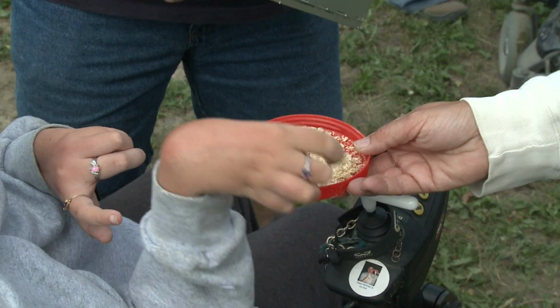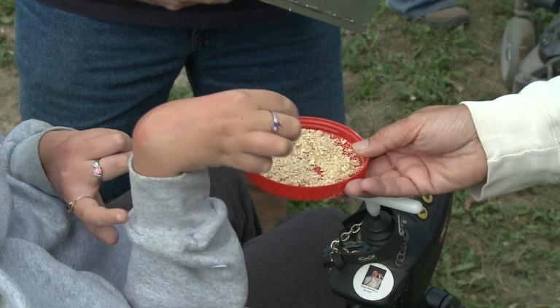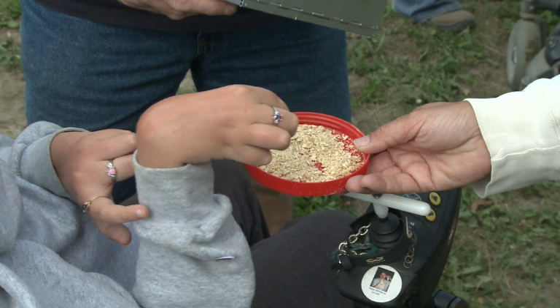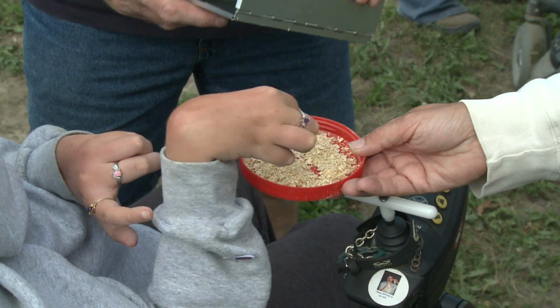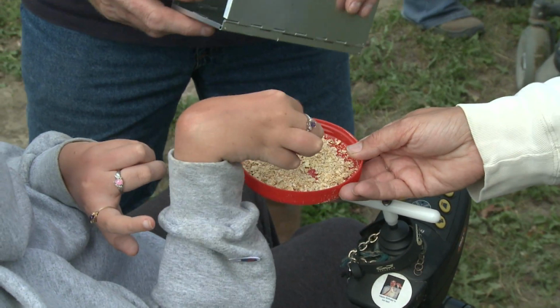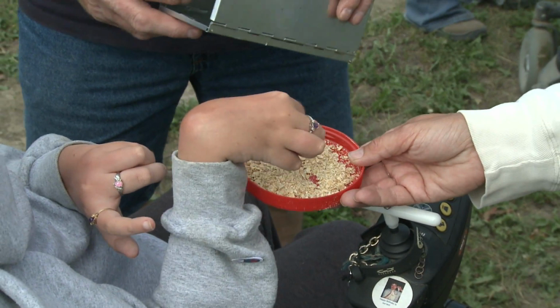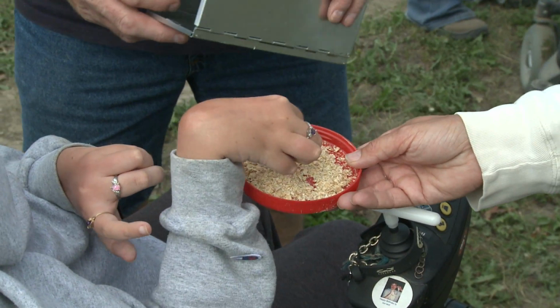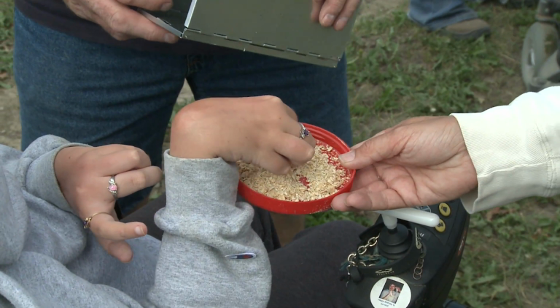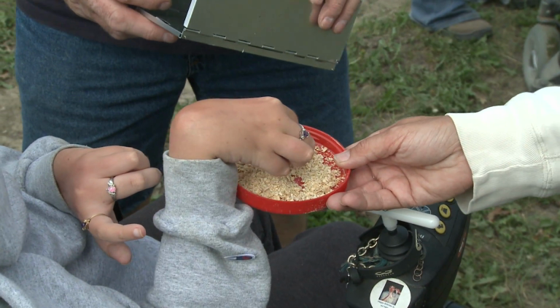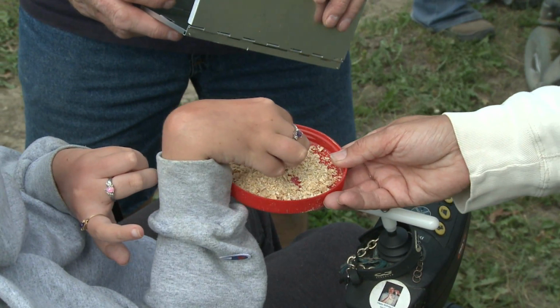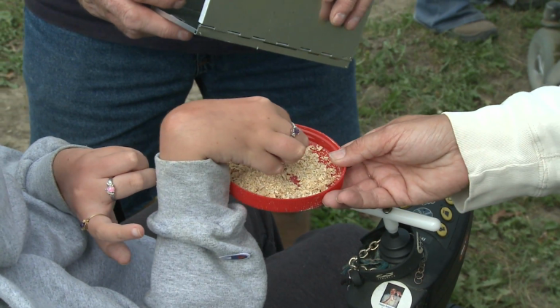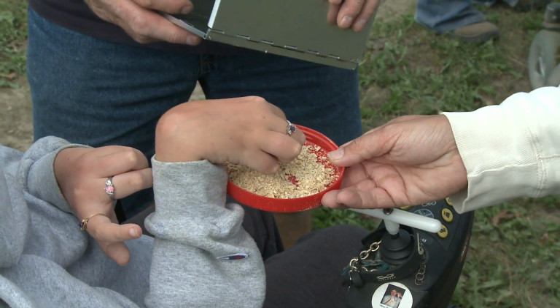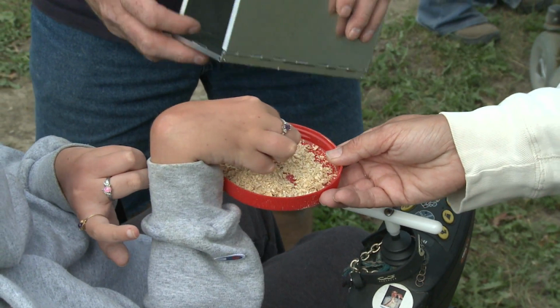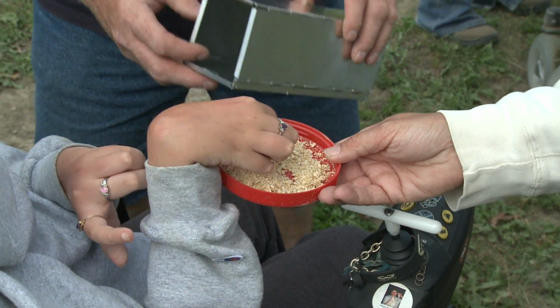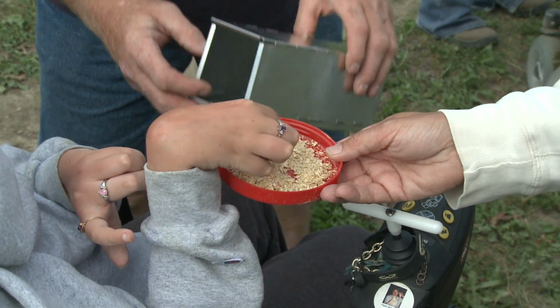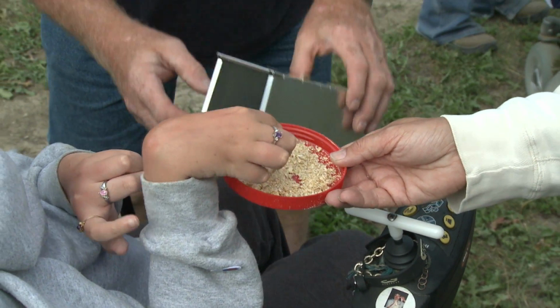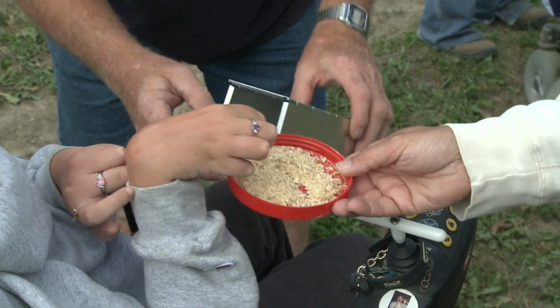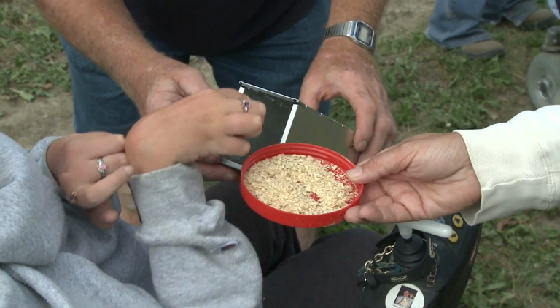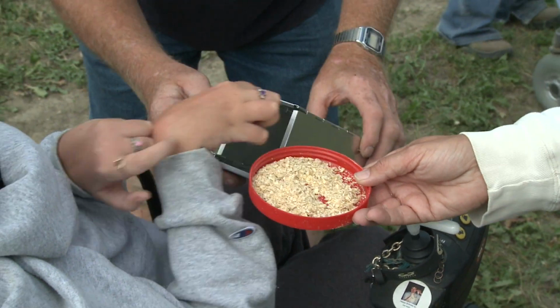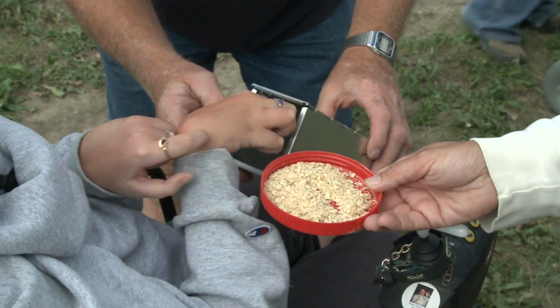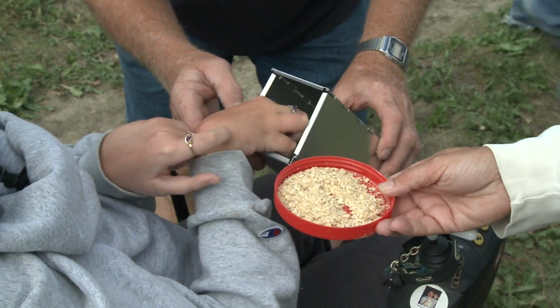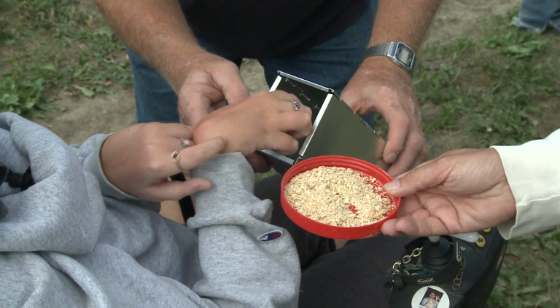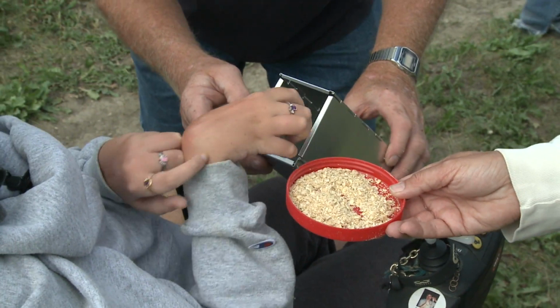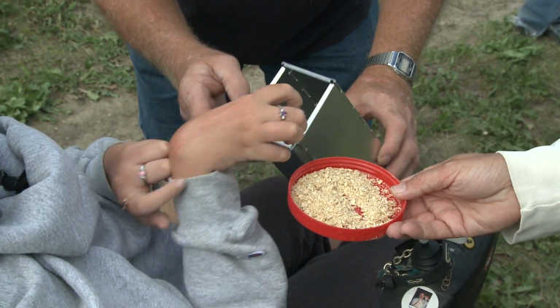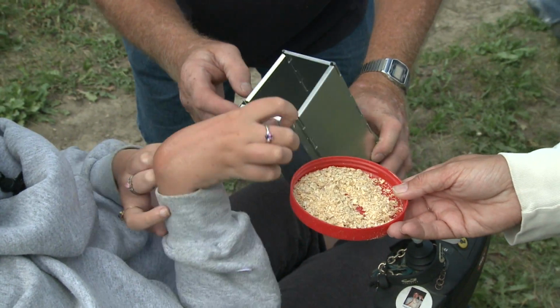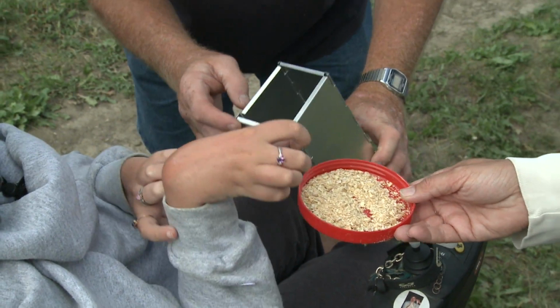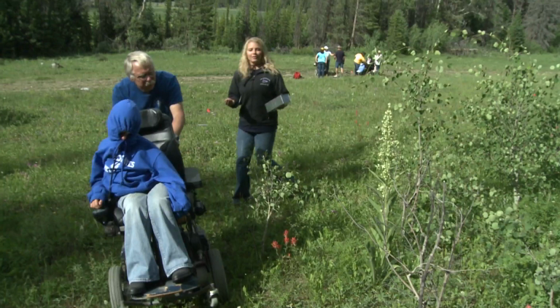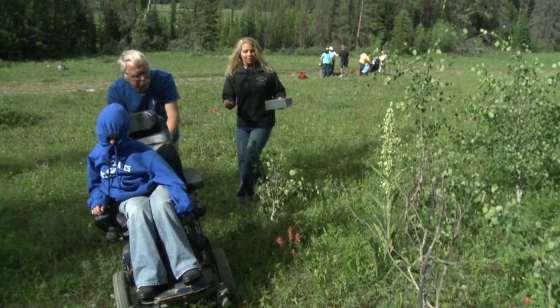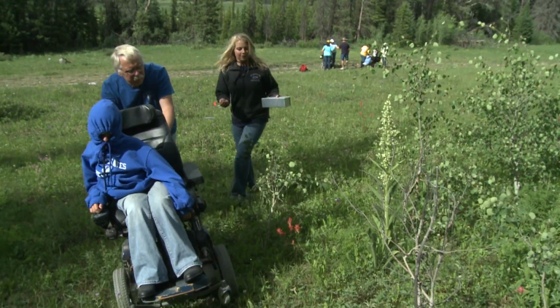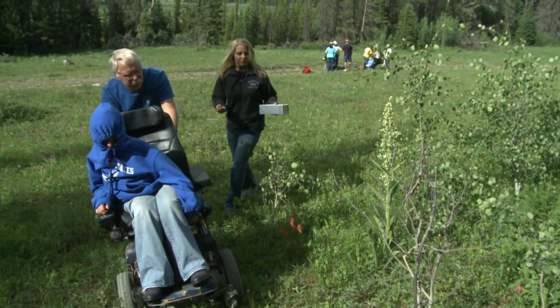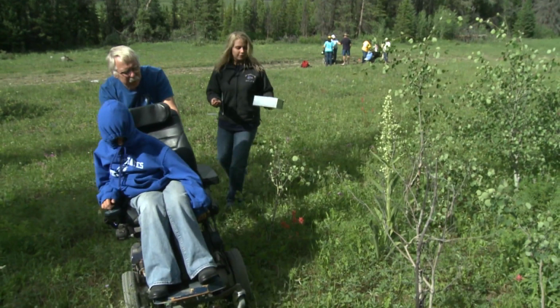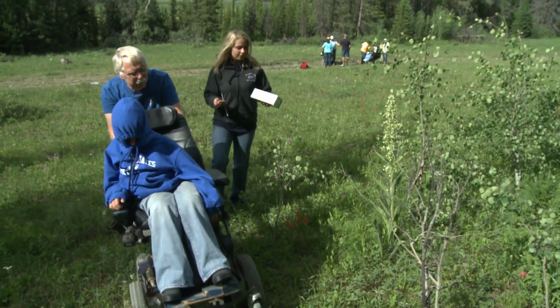We set up a series of animal traps. You throw it in the bottom of it and go left.